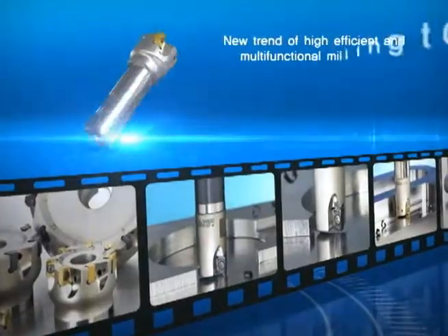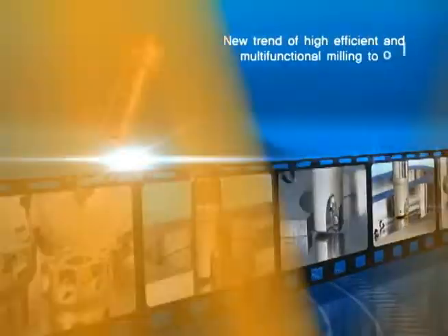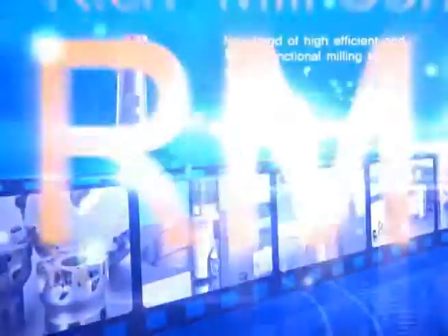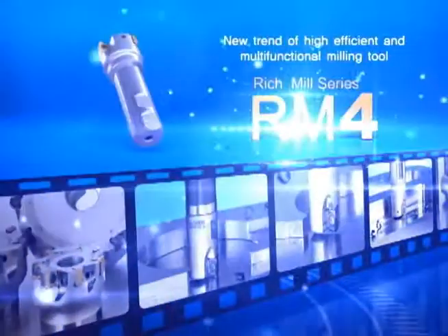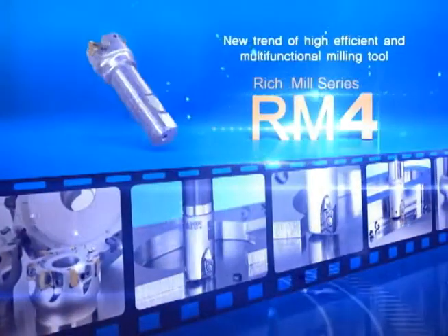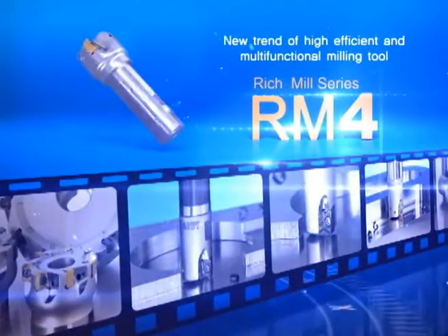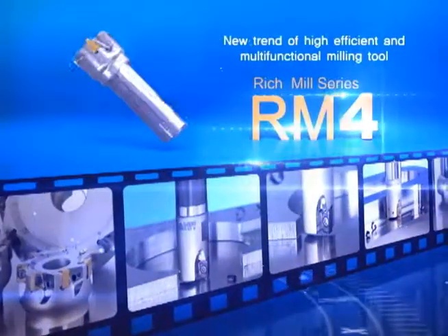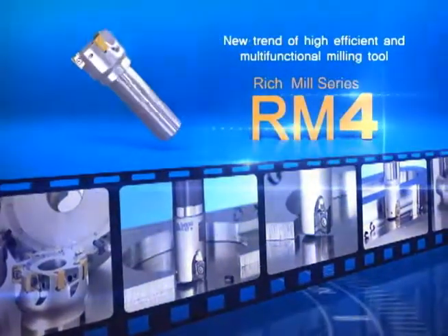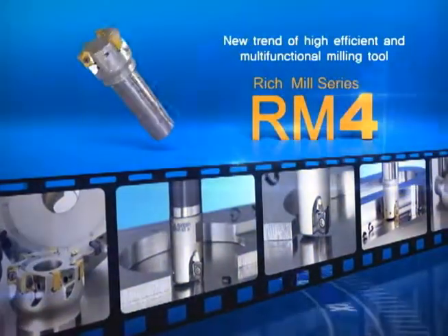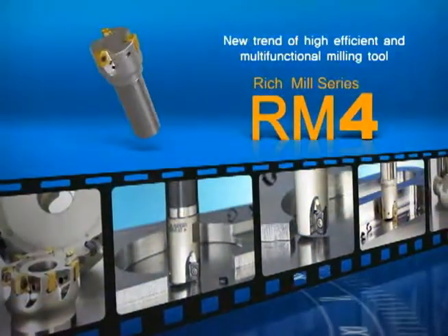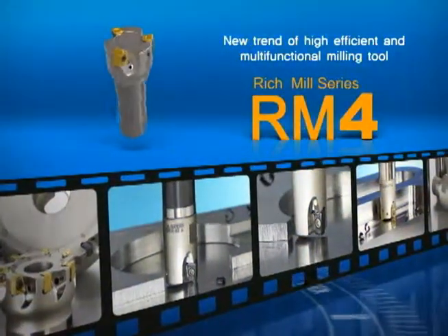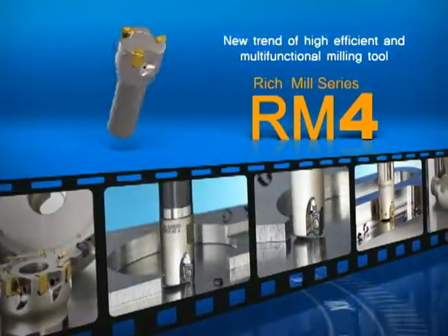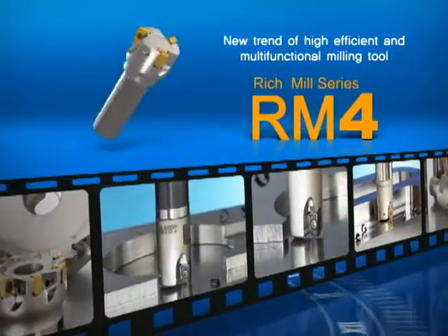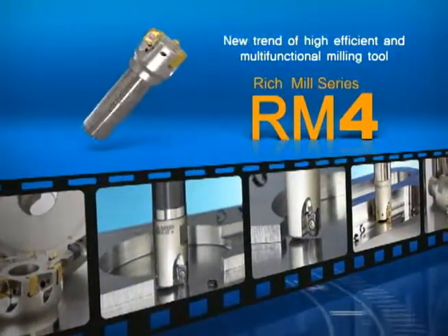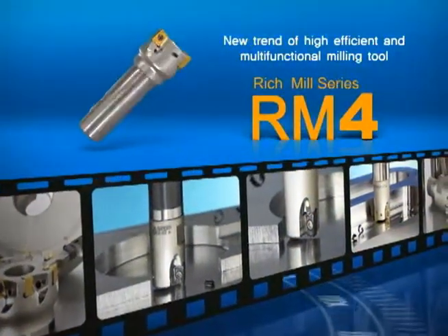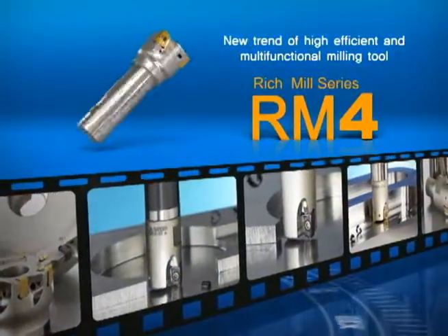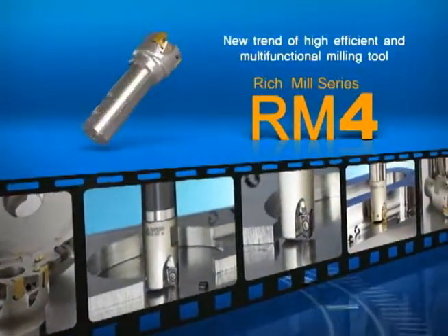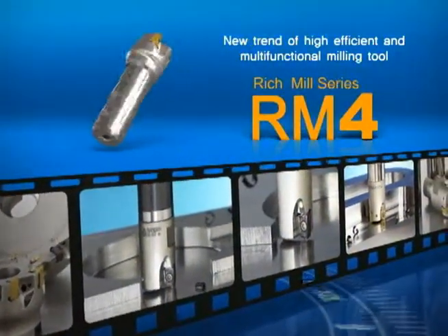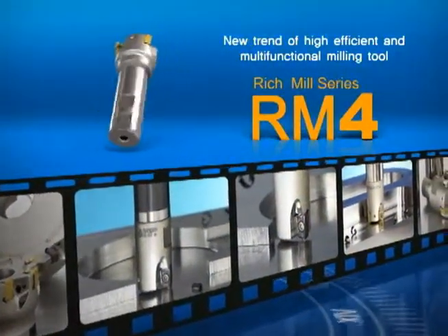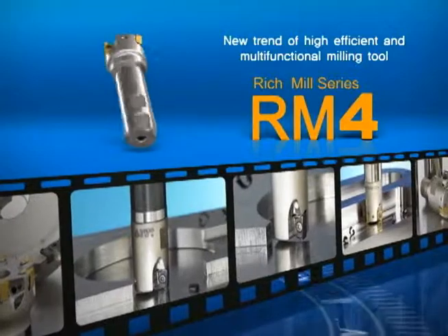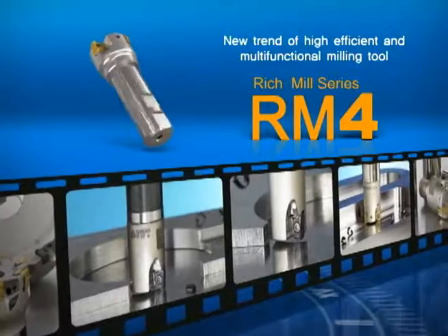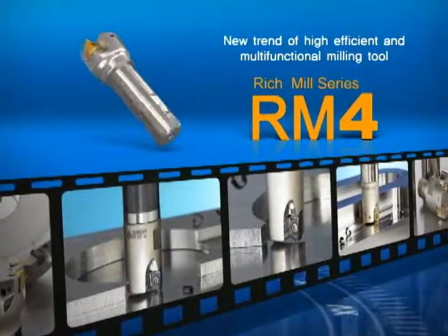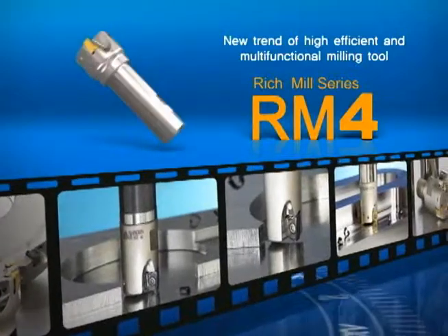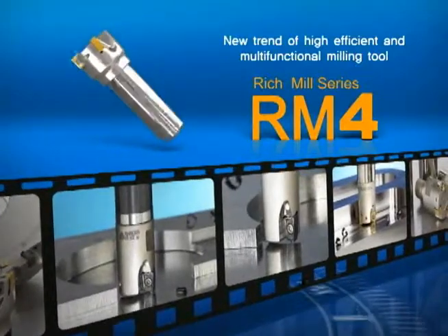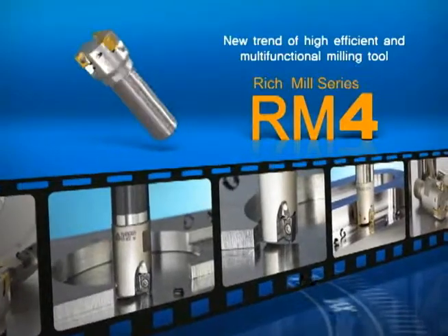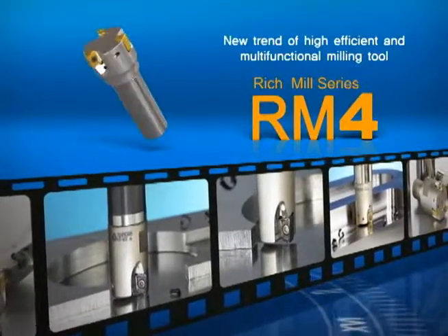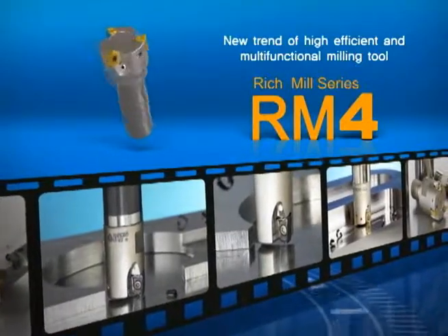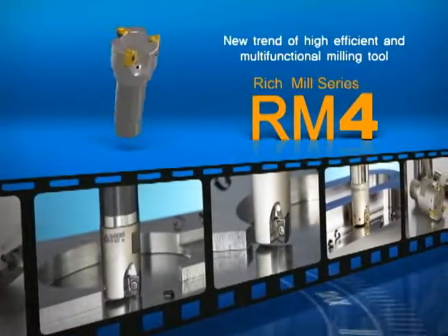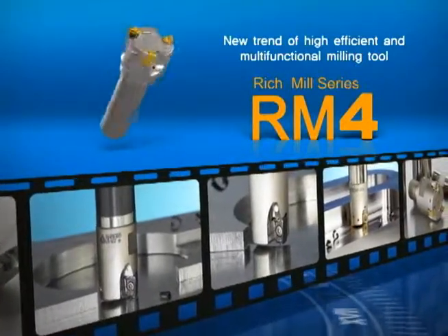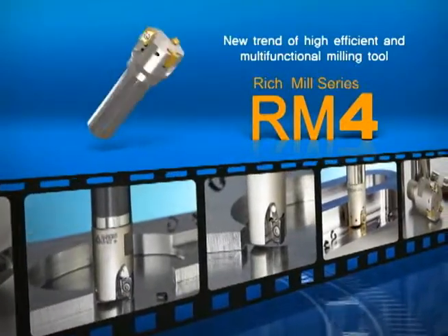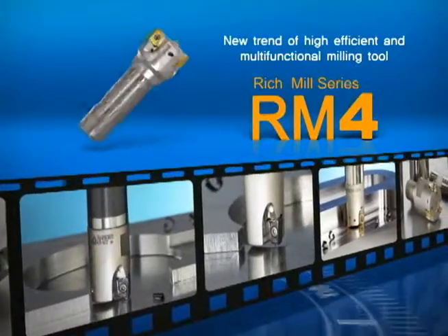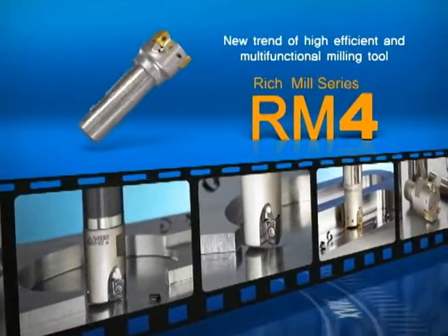Corloy's Richmond Hill Series RM4 — the new trend in high-efficiency multi-functioning milling. RM4.